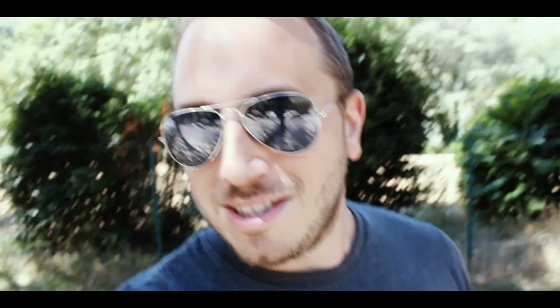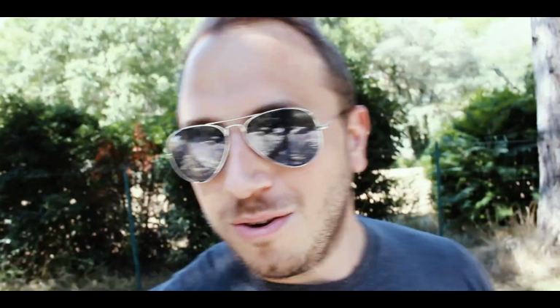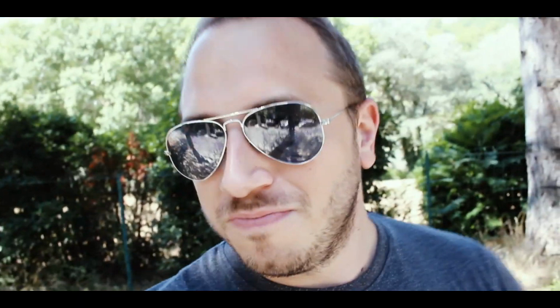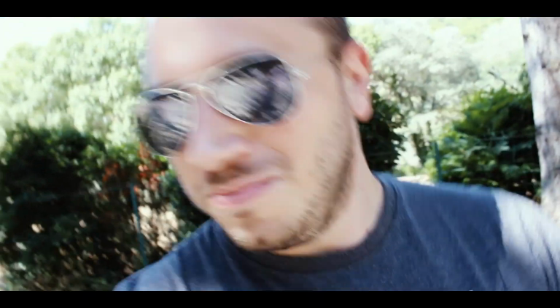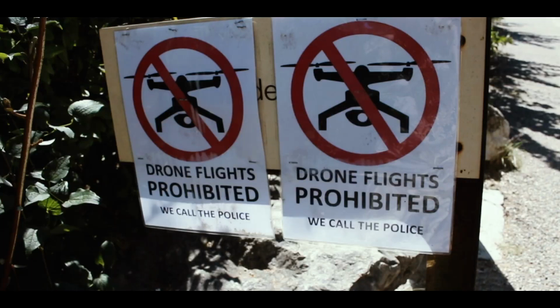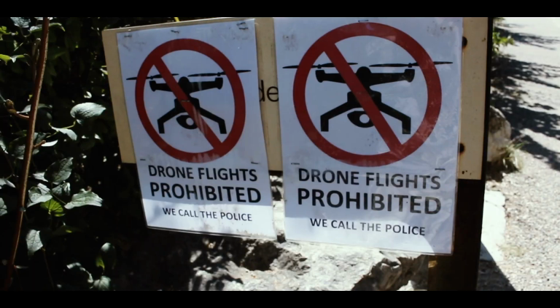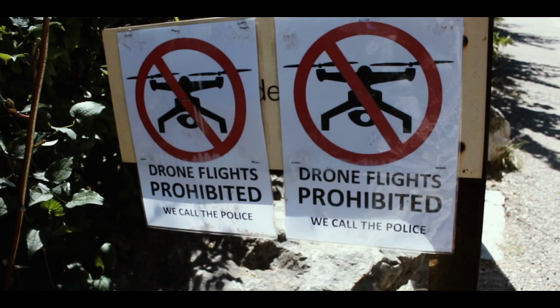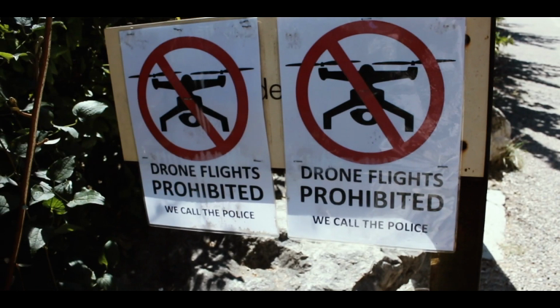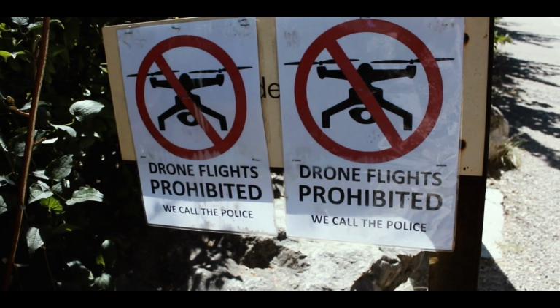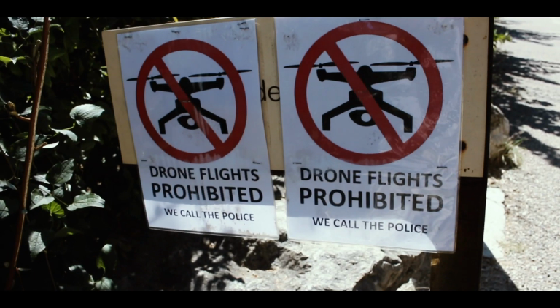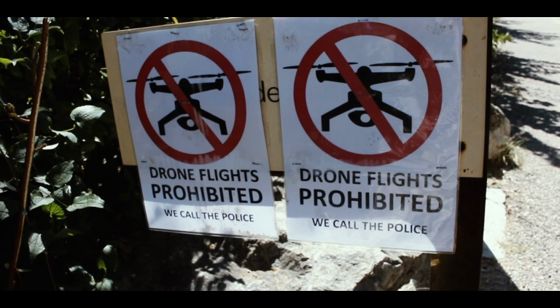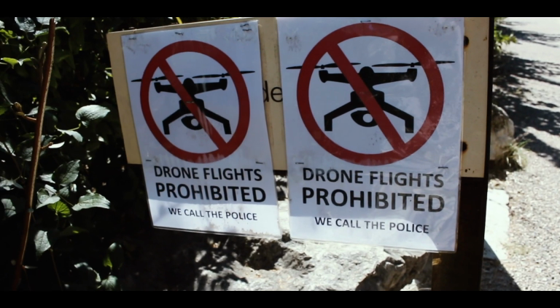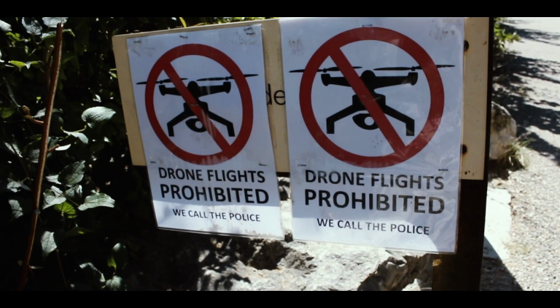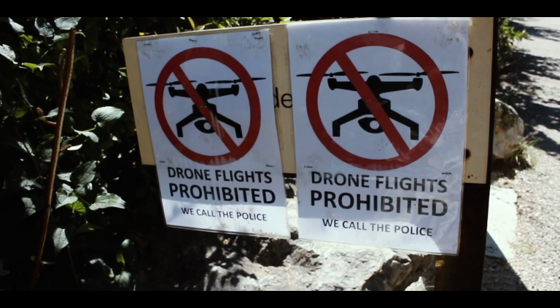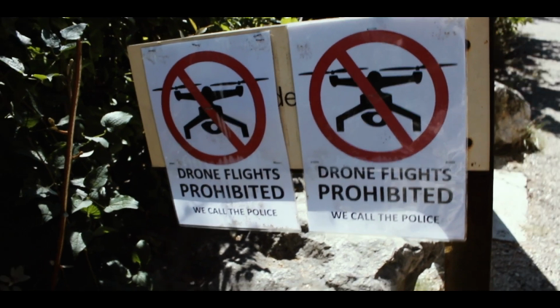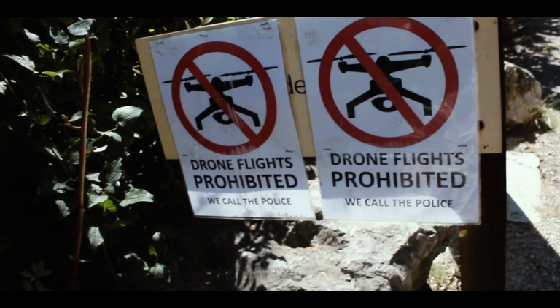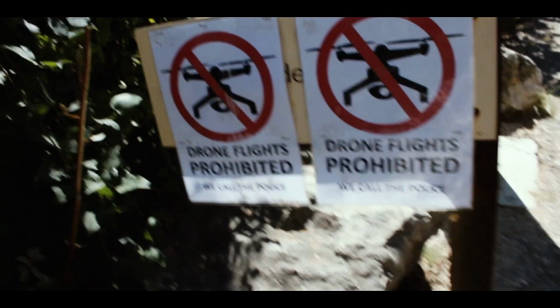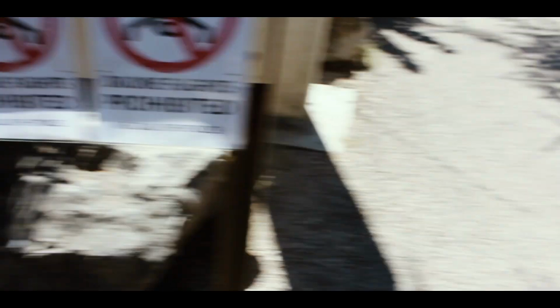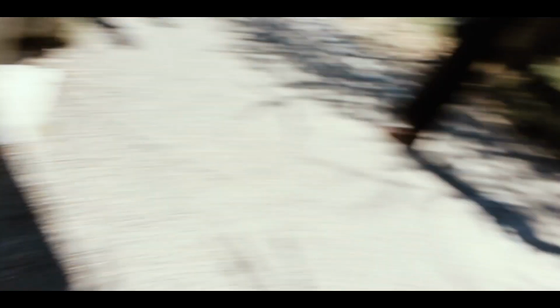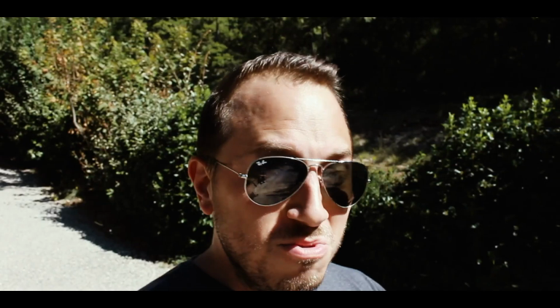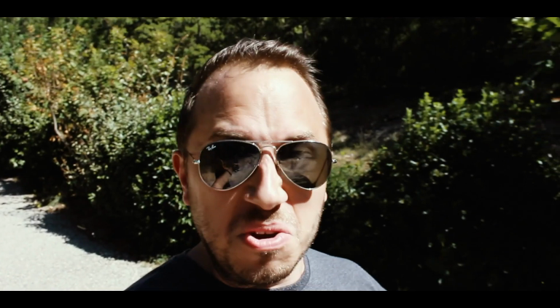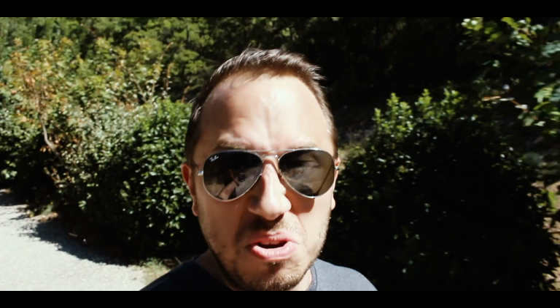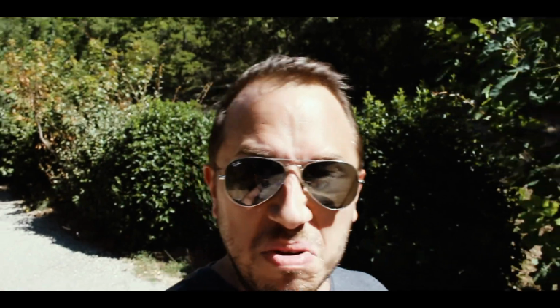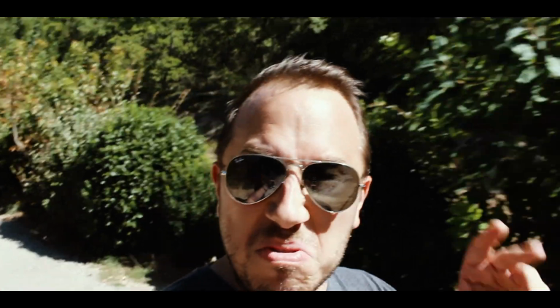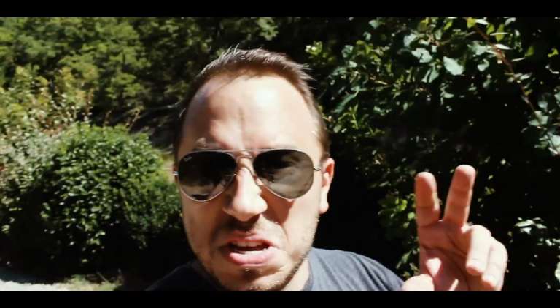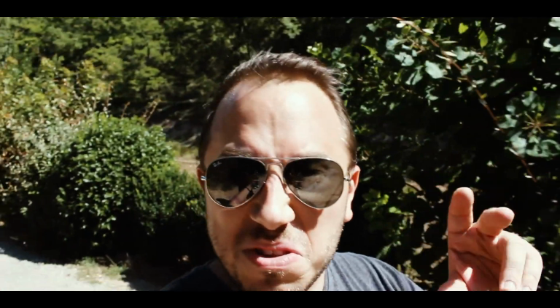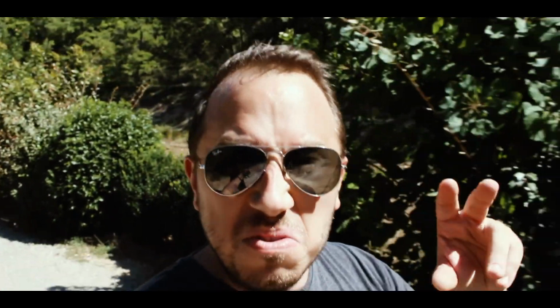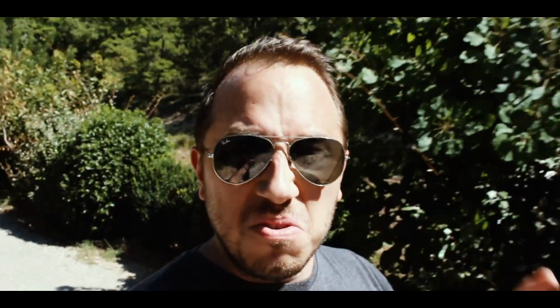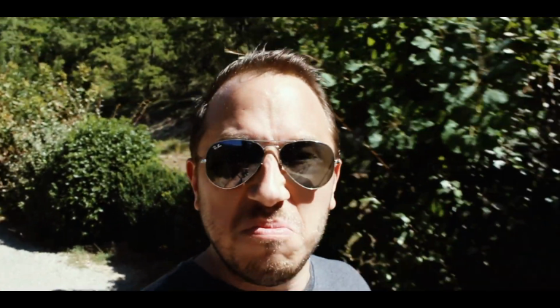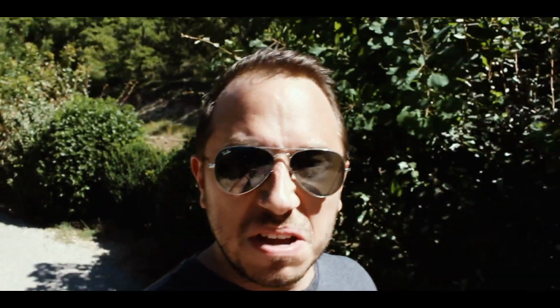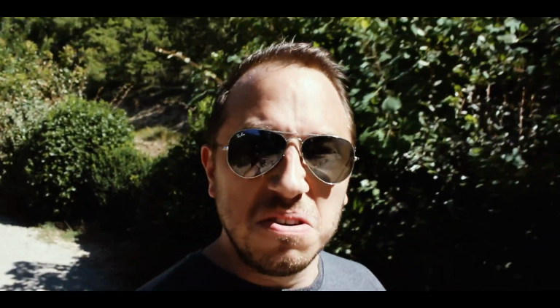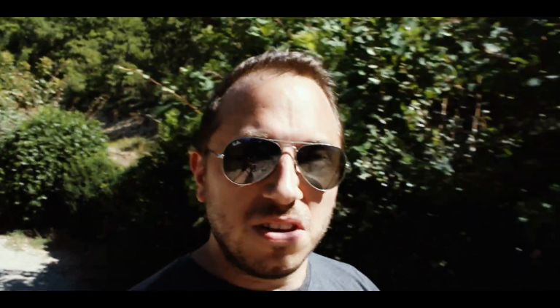So let's go. Drone flight prohibited — alright. We call the police, oh my god.